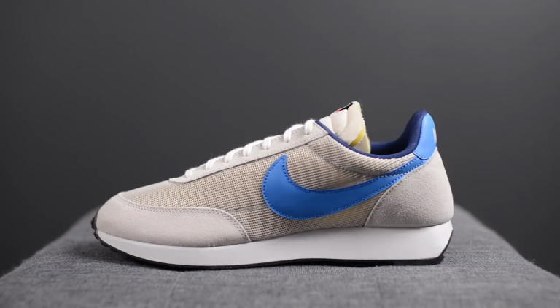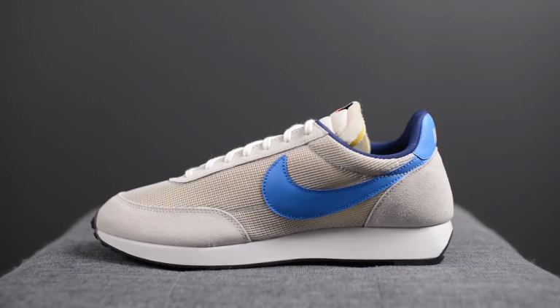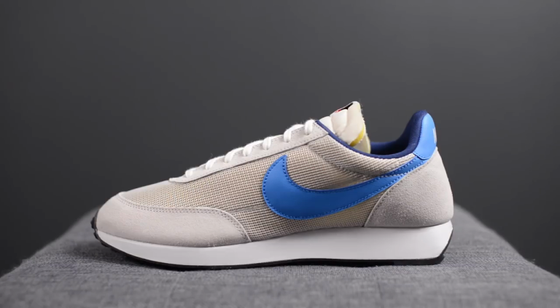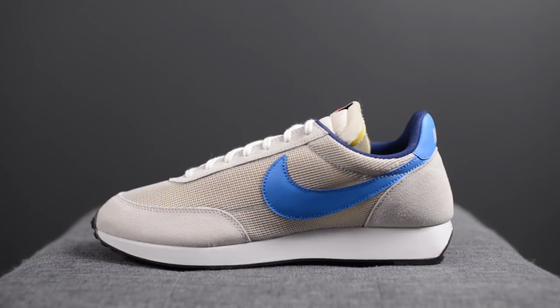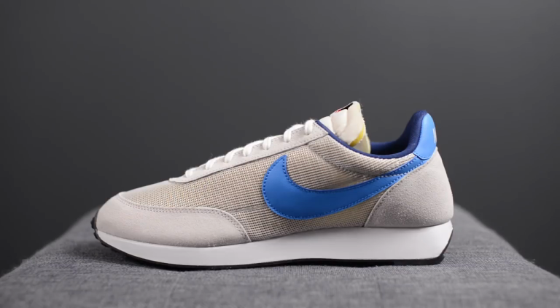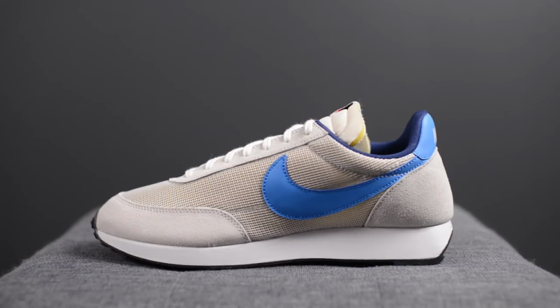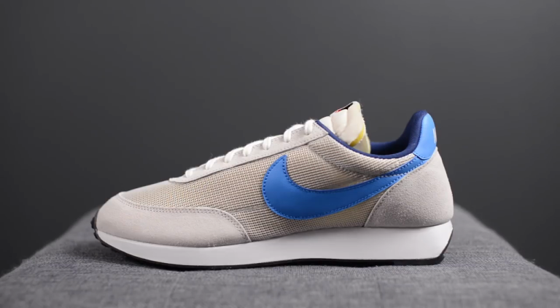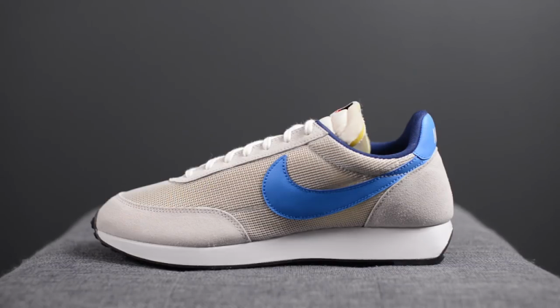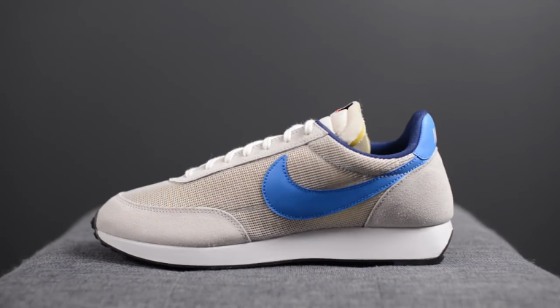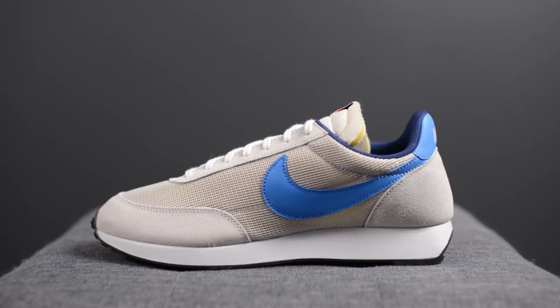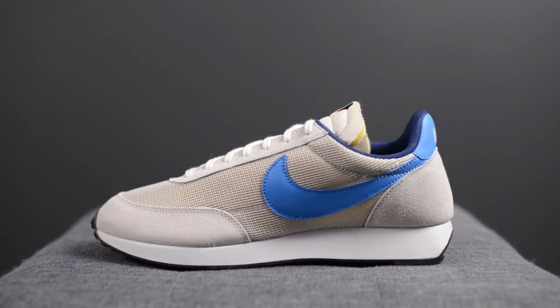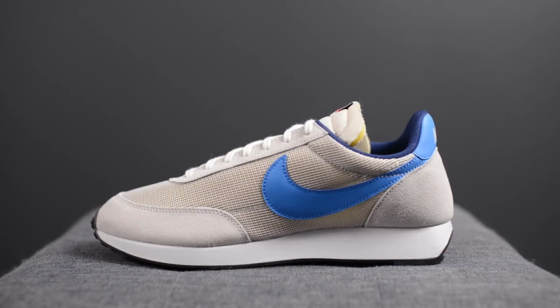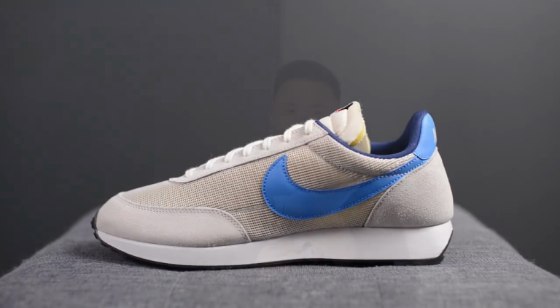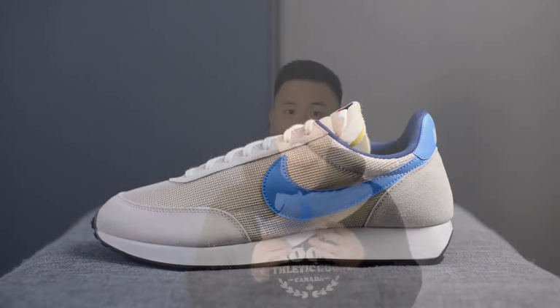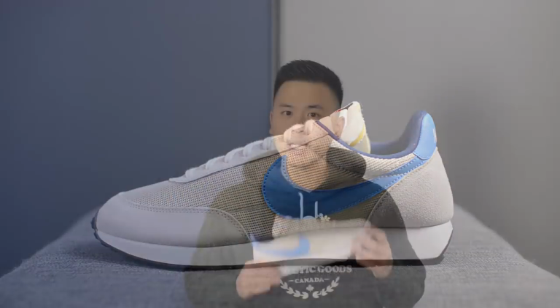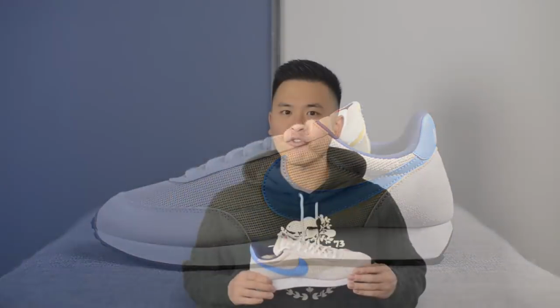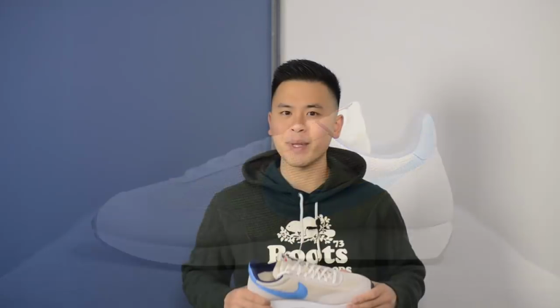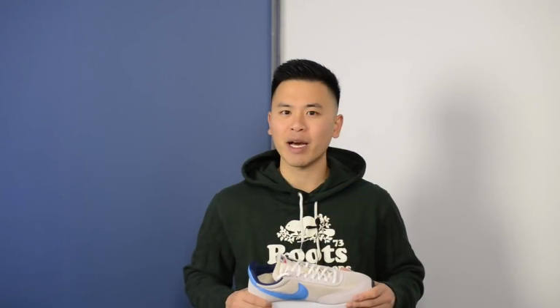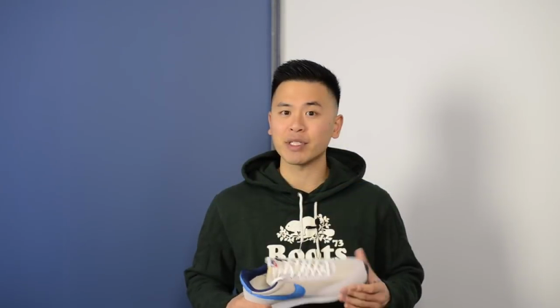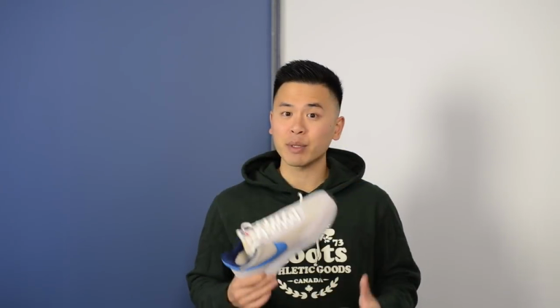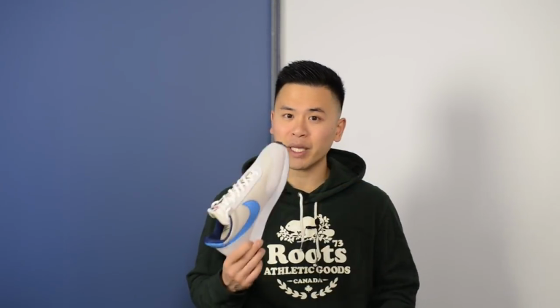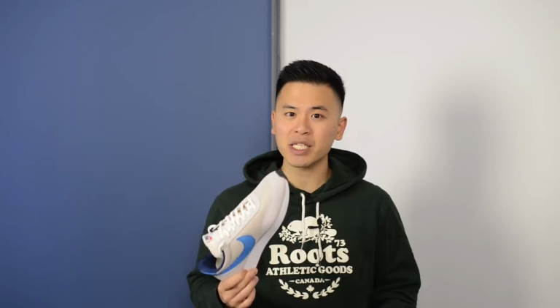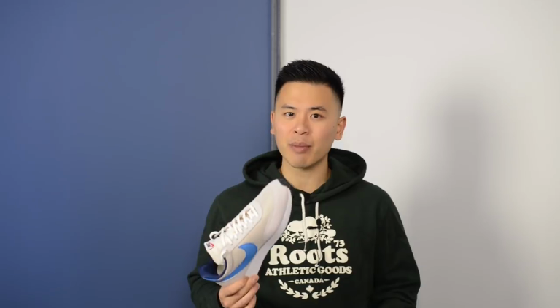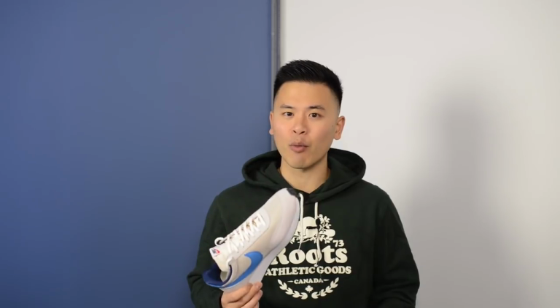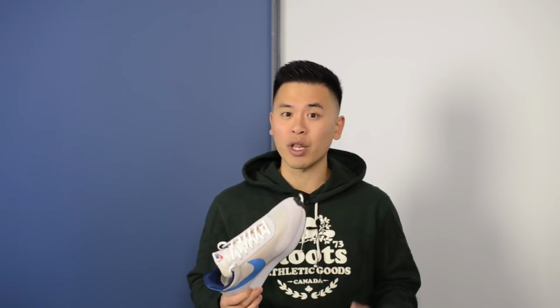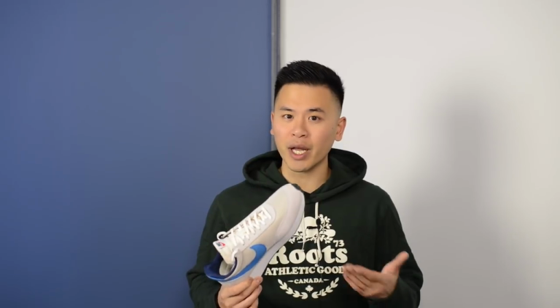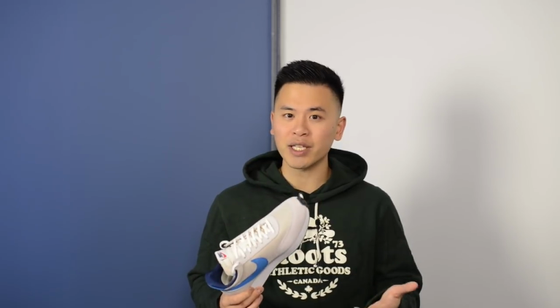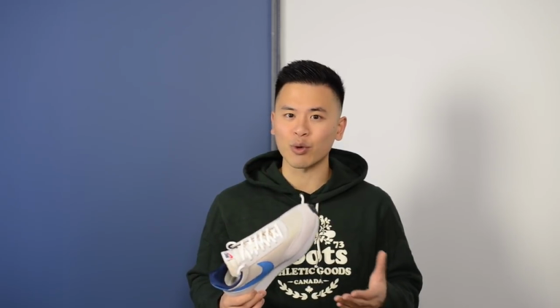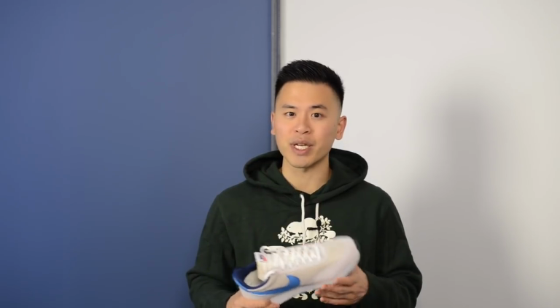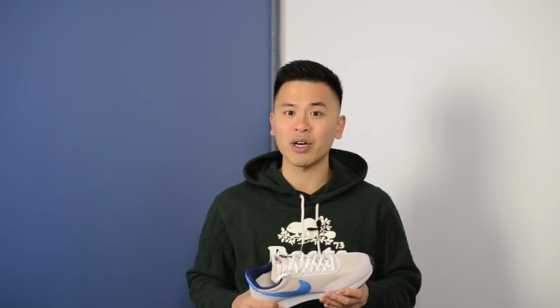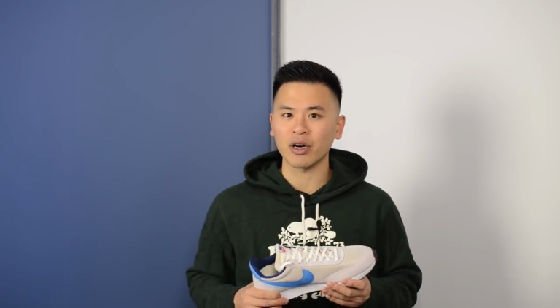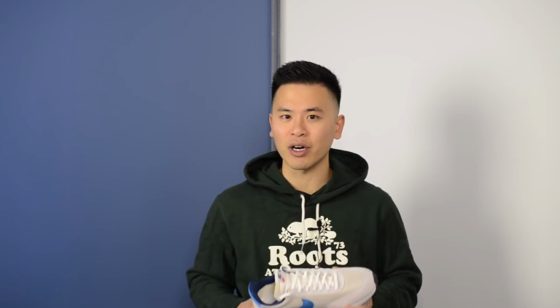So I was away on vacation when these dropped, but luckily for me, I was able to pick these up at one of the Nike stores in Hong Kong.